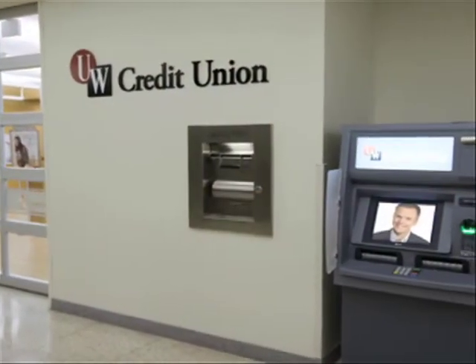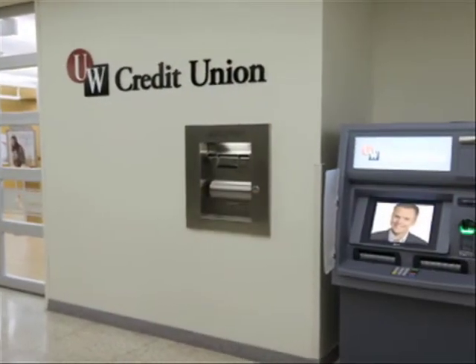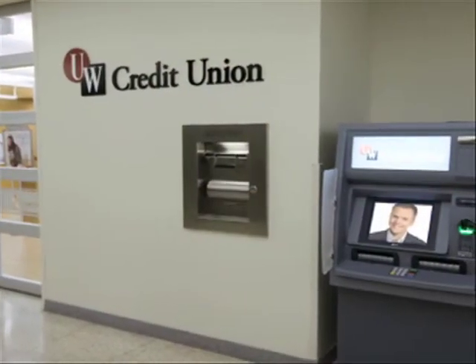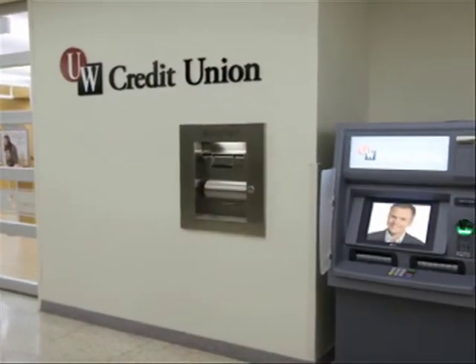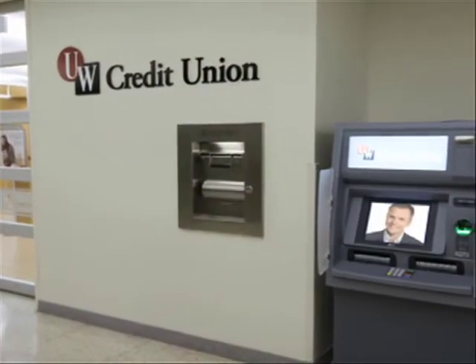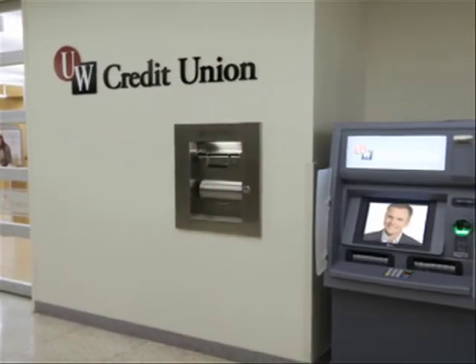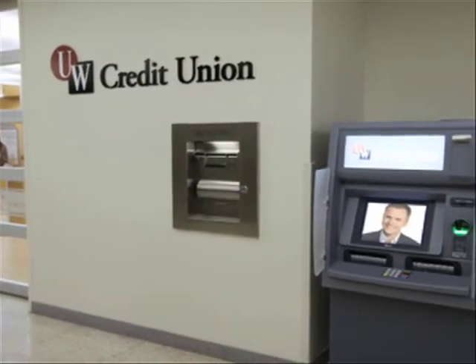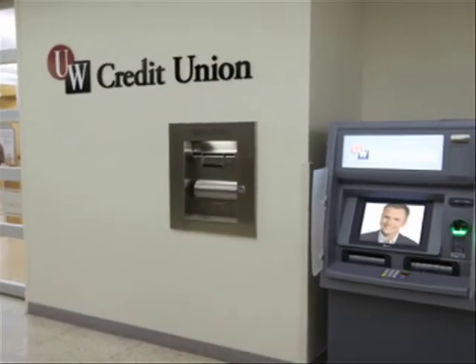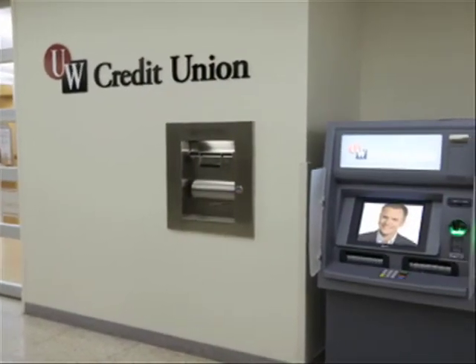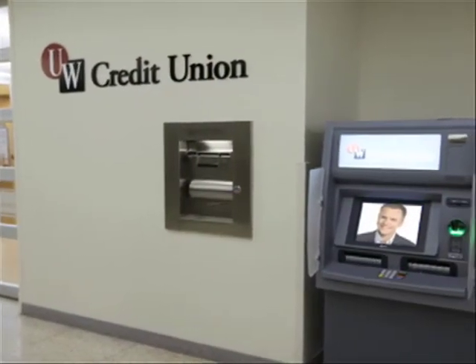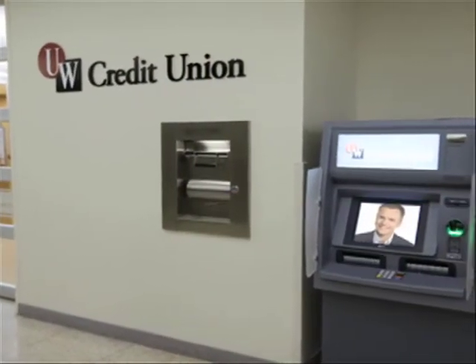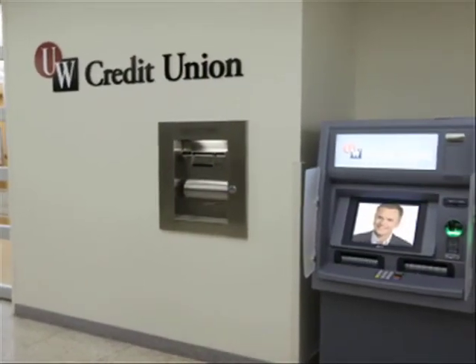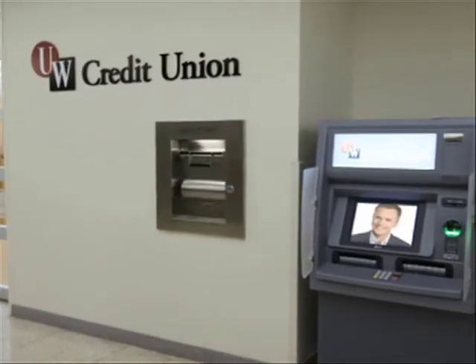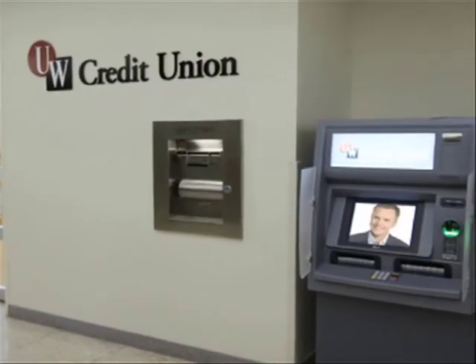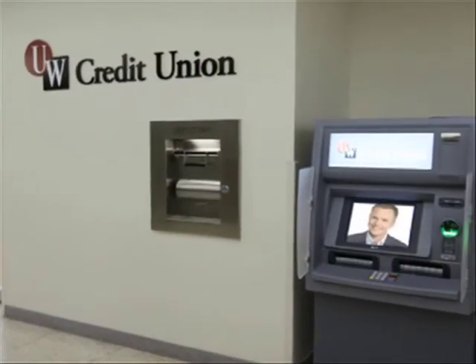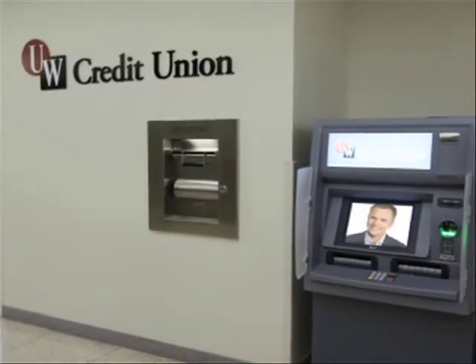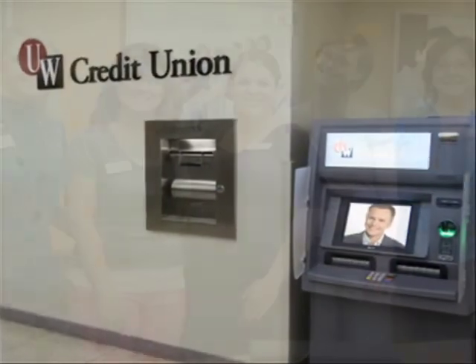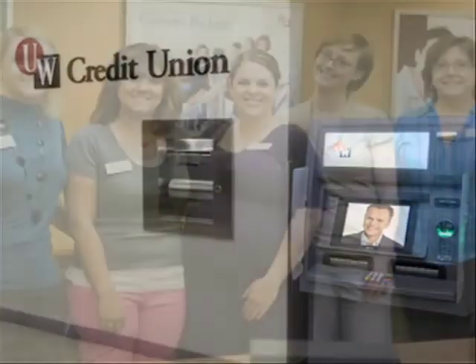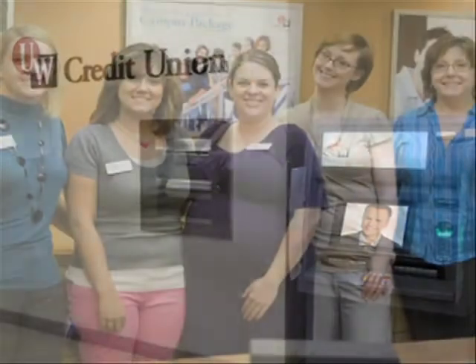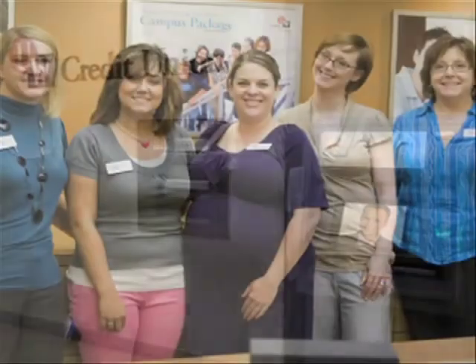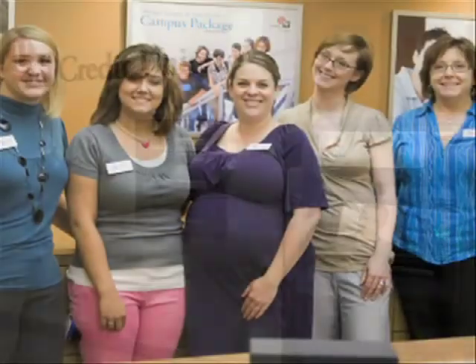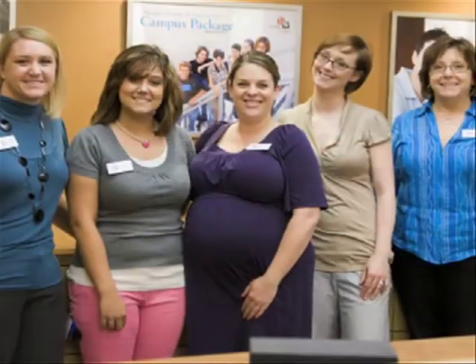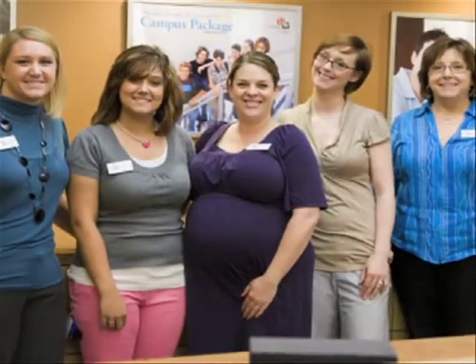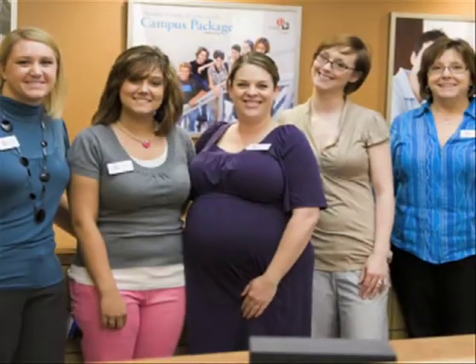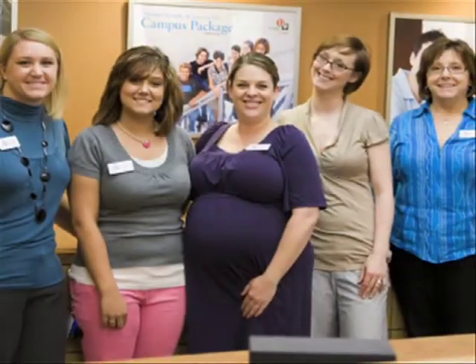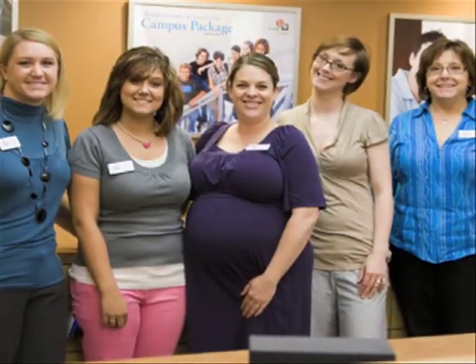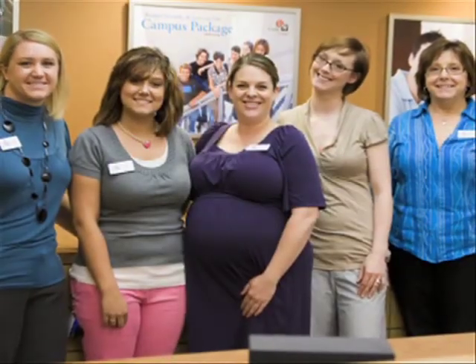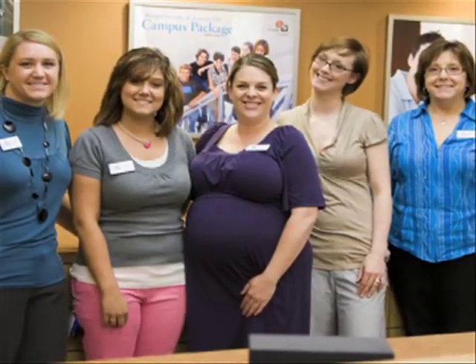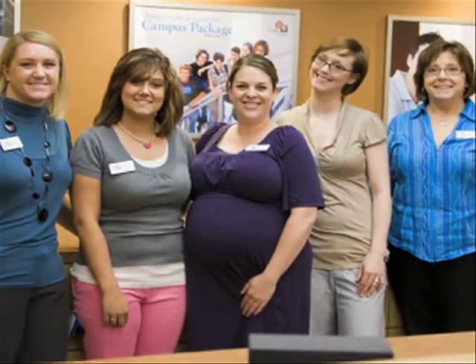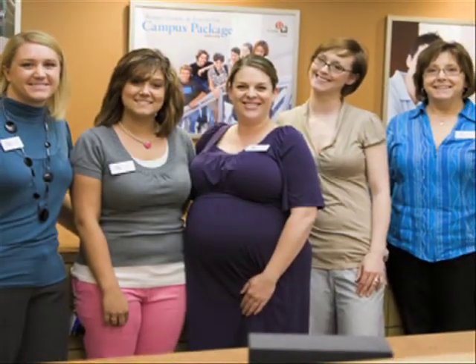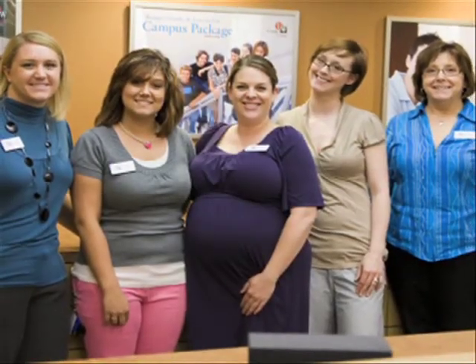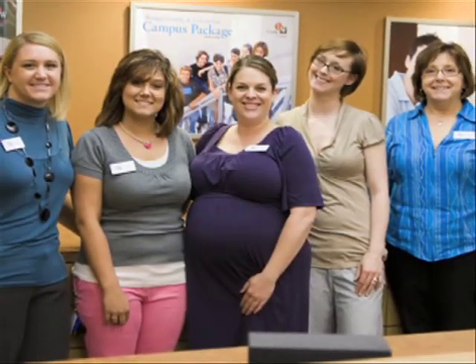With this kind of convenience, you'll be saving time and money at the UW Credit Union. You can bank on it.